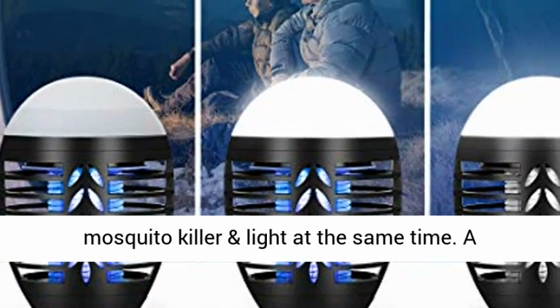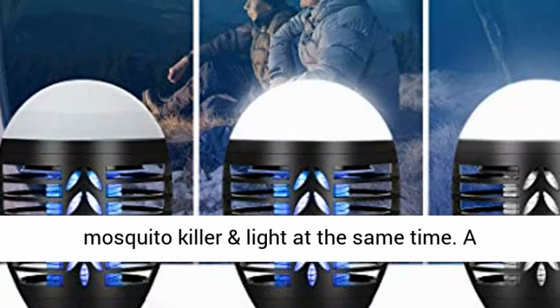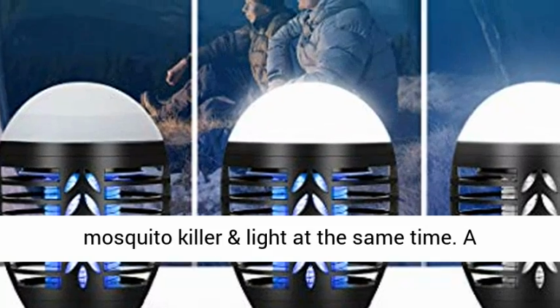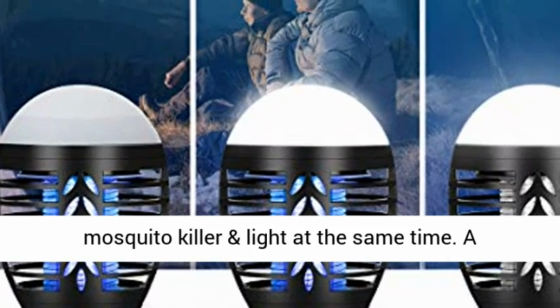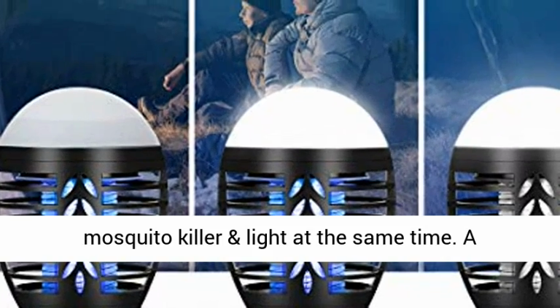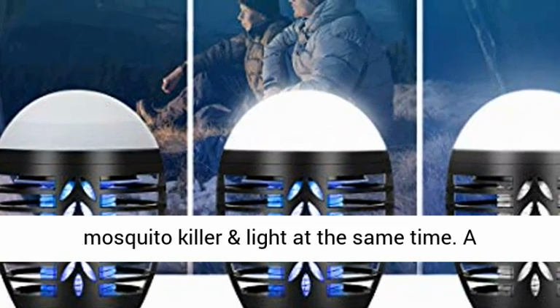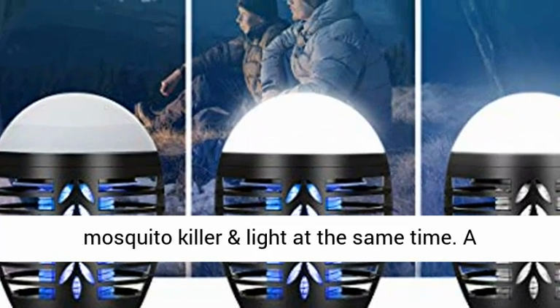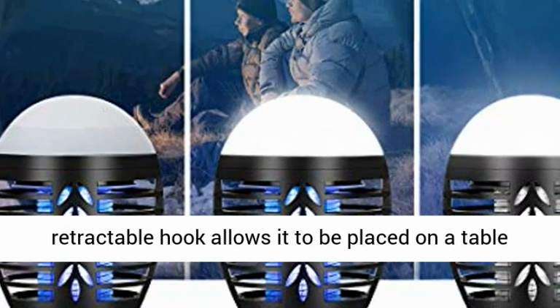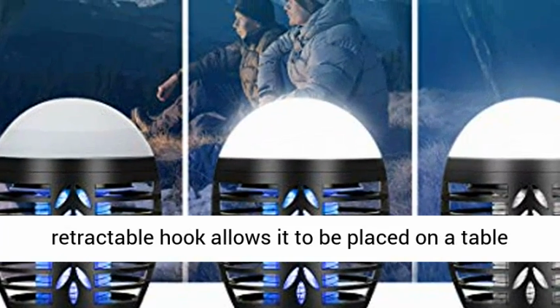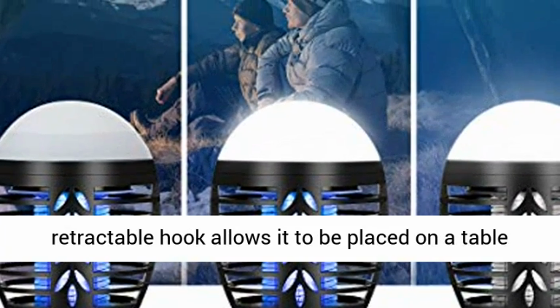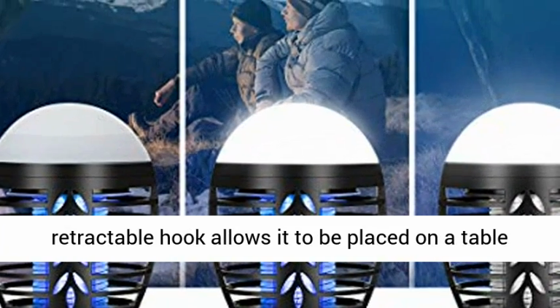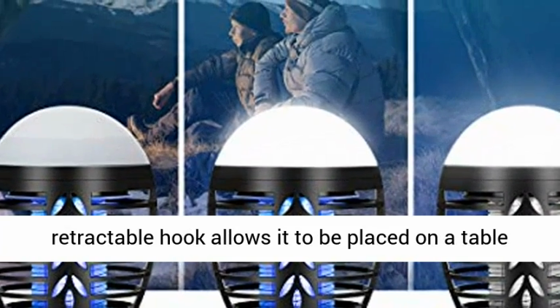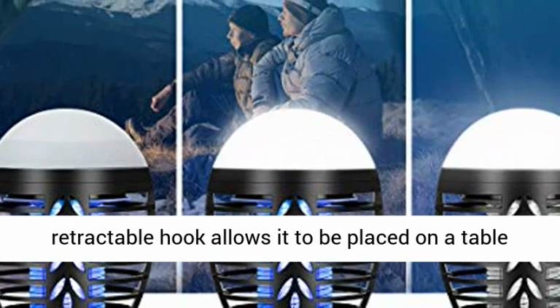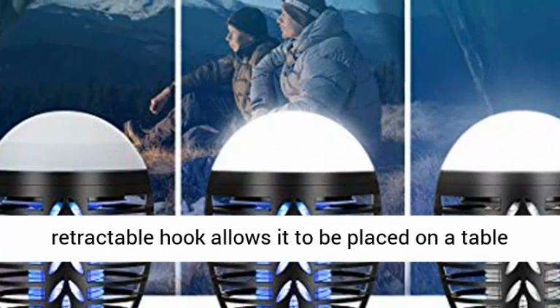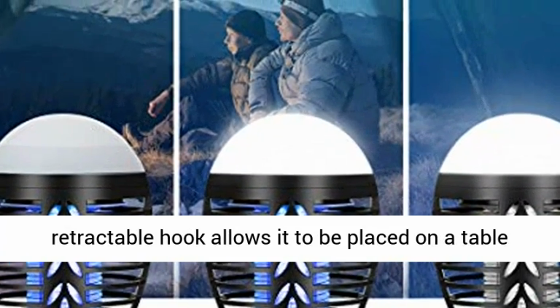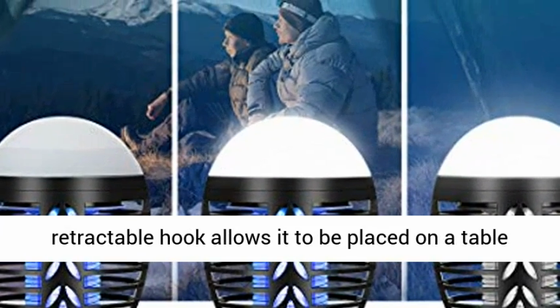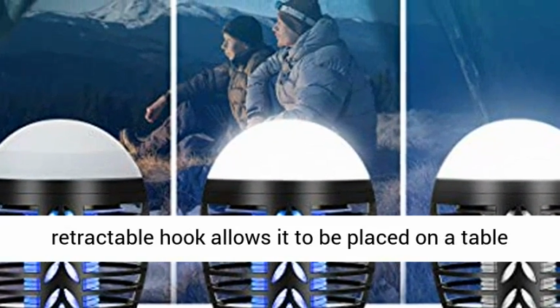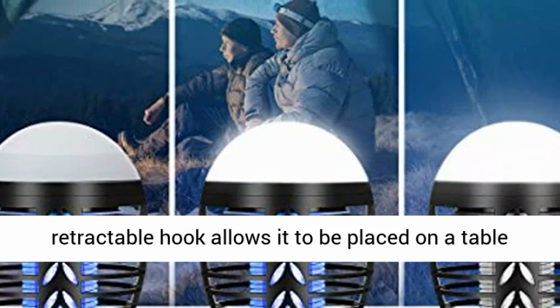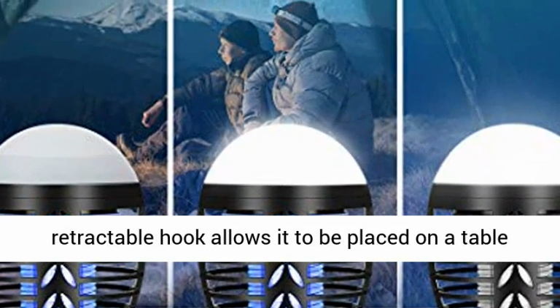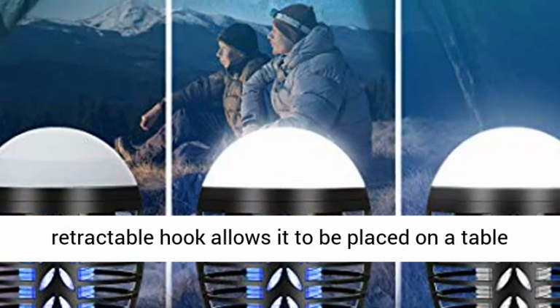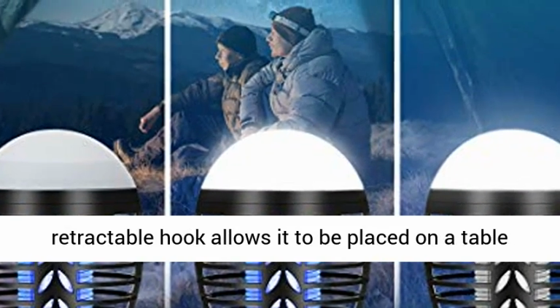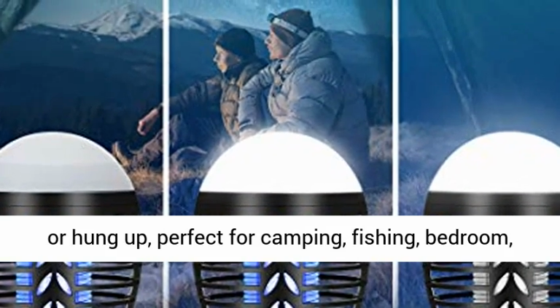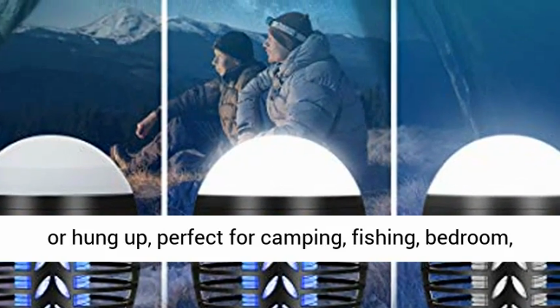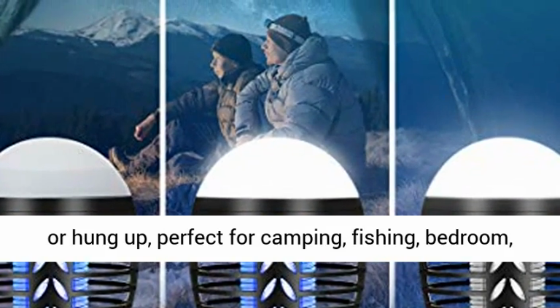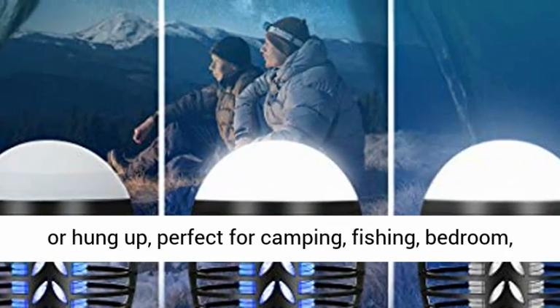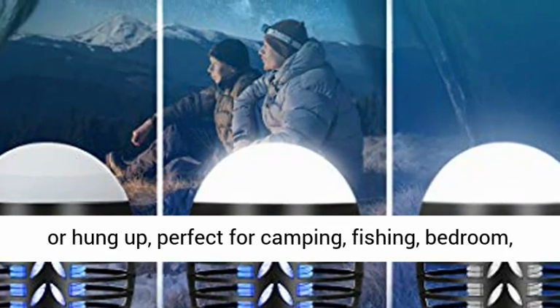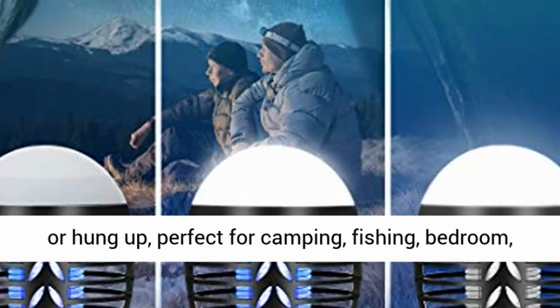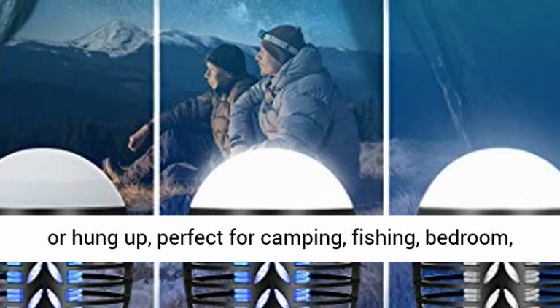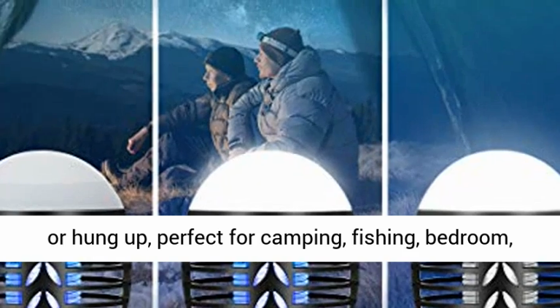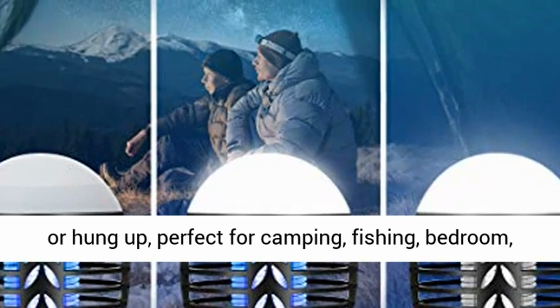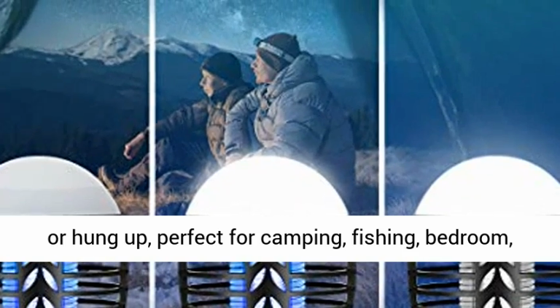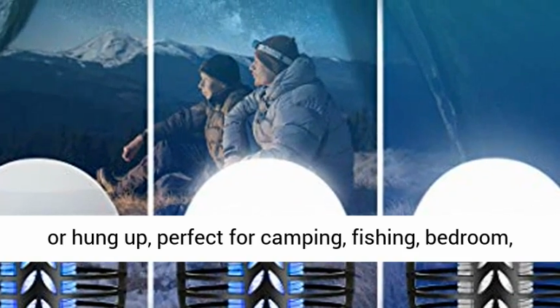A retractable hook allows it to be placed on a table or hung up, perfect for camping, fishing, bedroom, and kitchen.